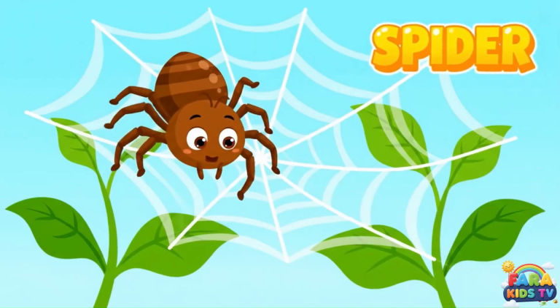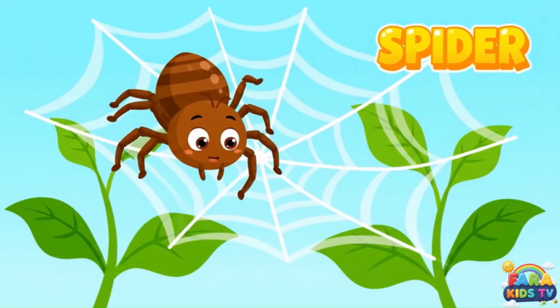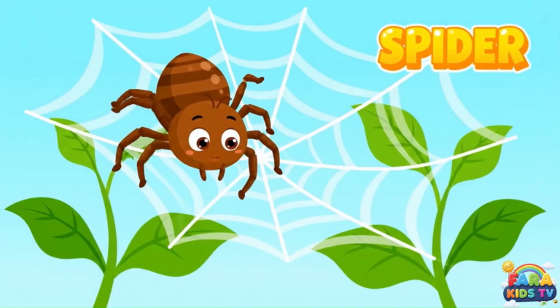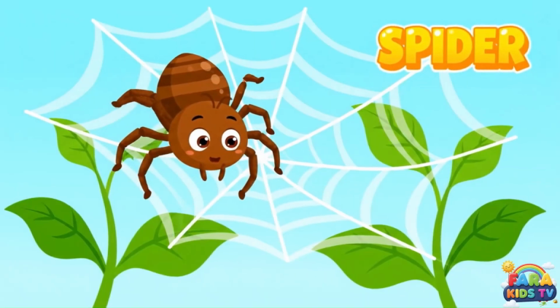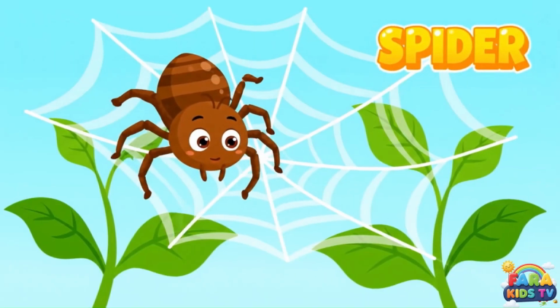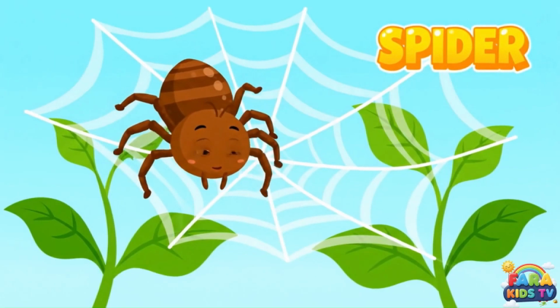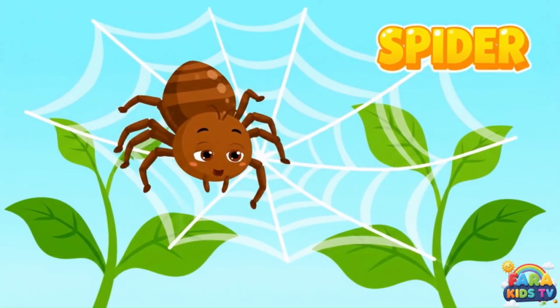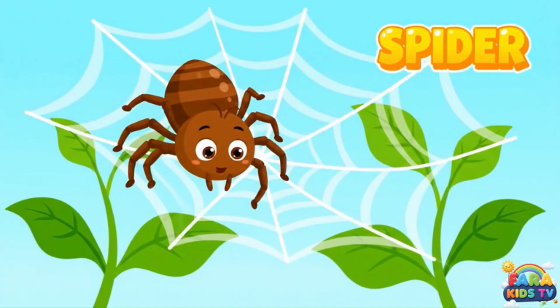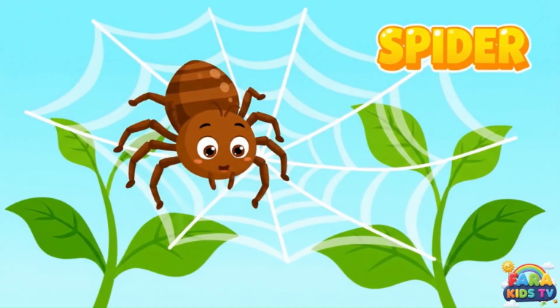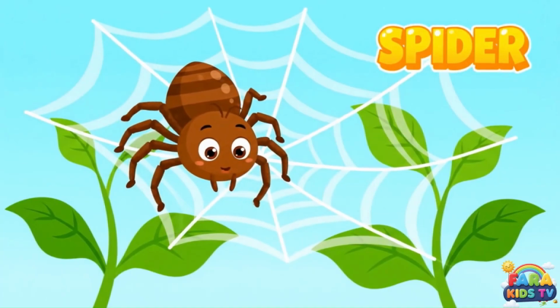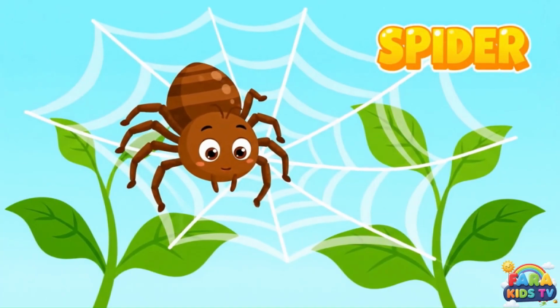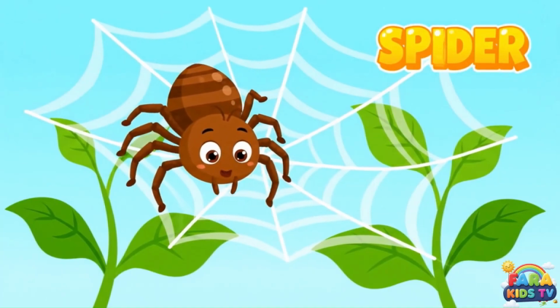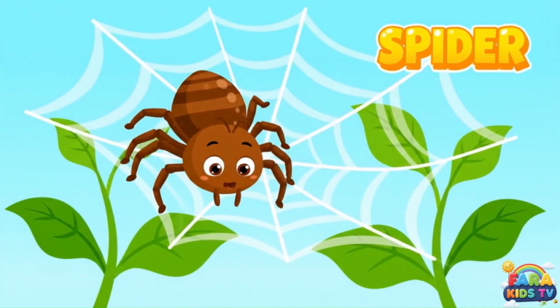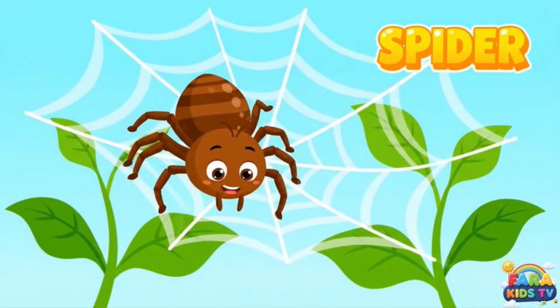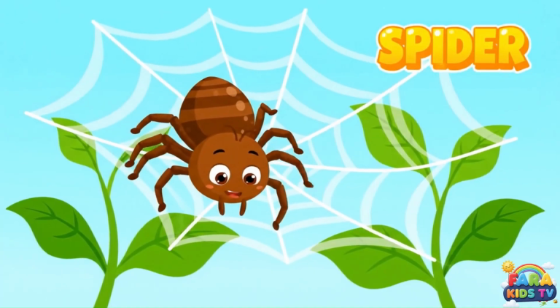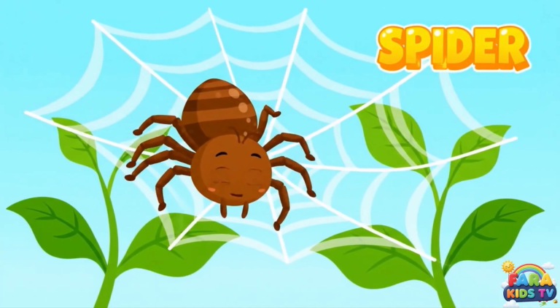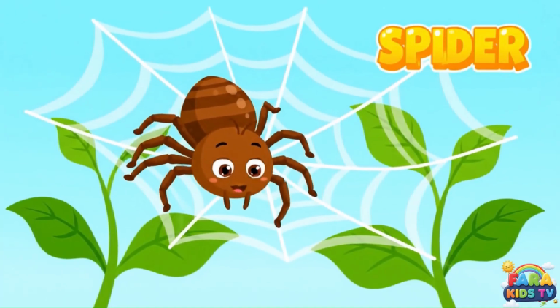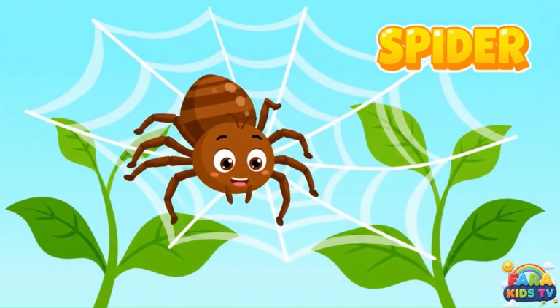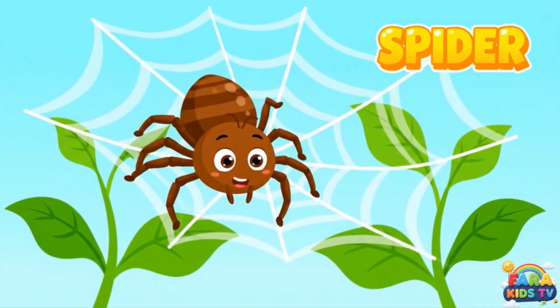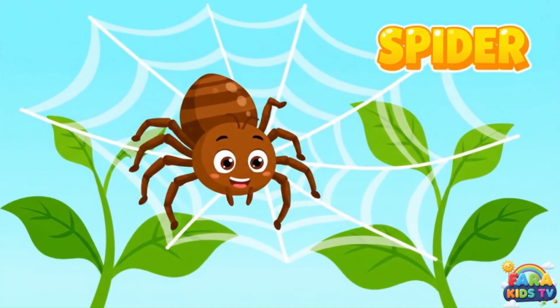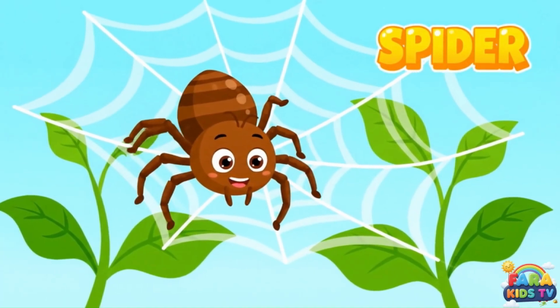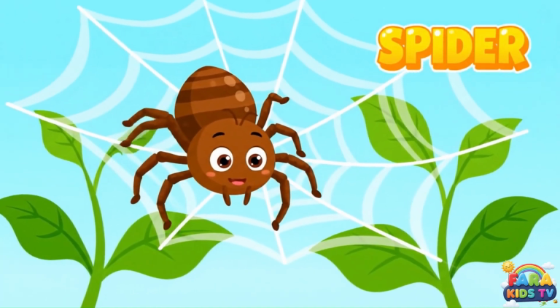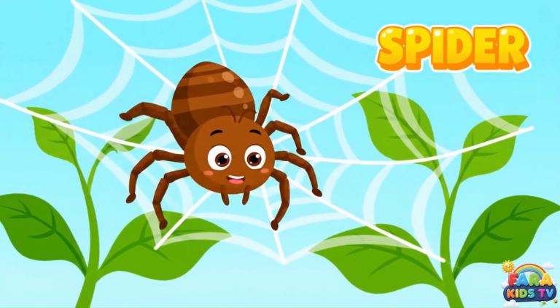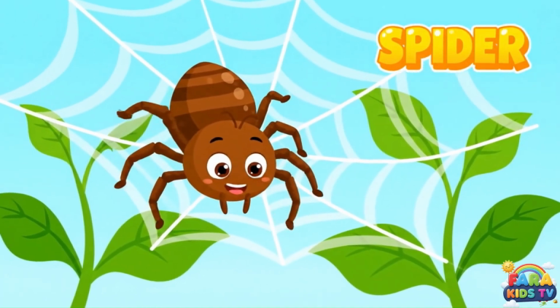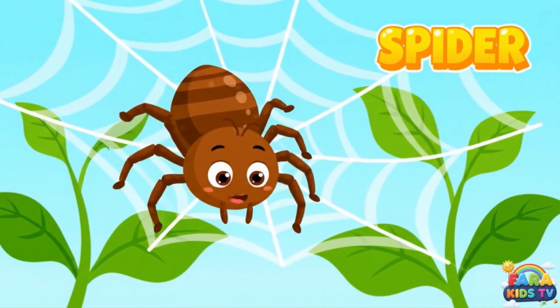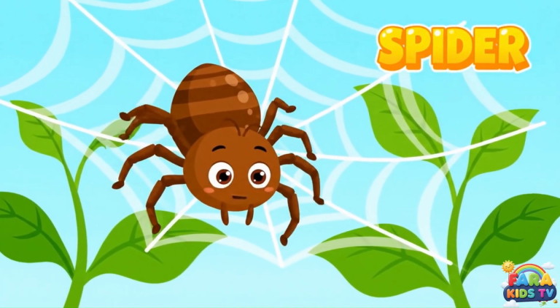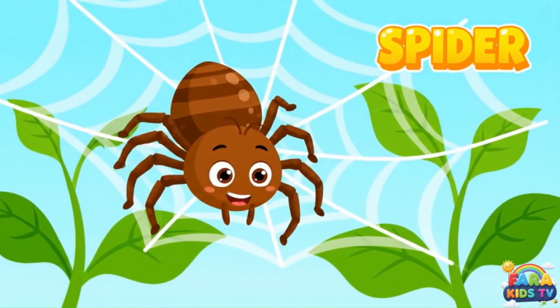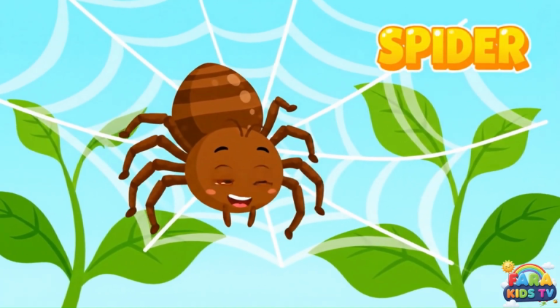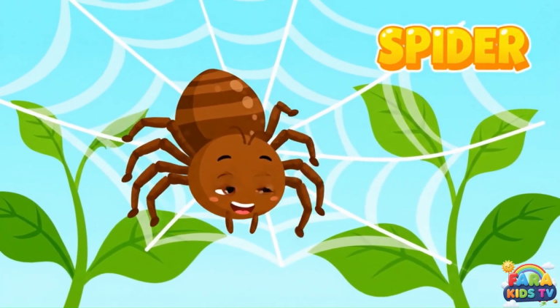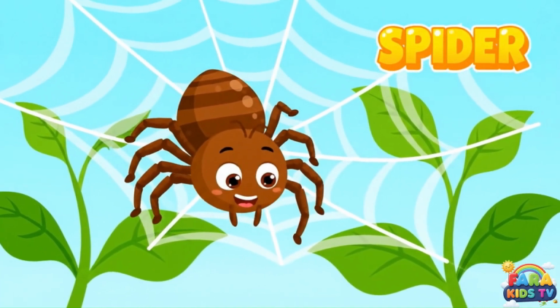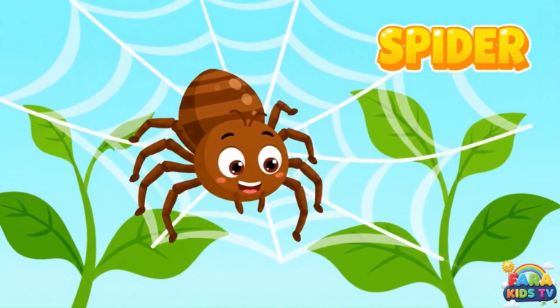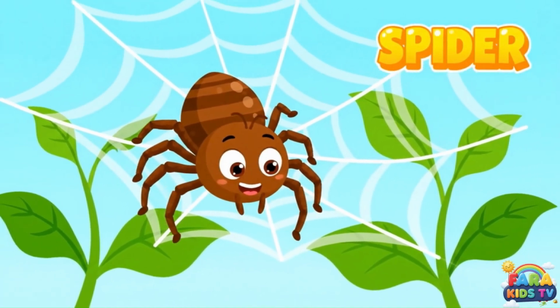Spiders are amazing web builders who use their silk to create beautiful patterns.